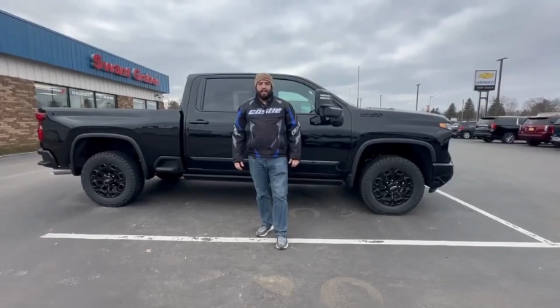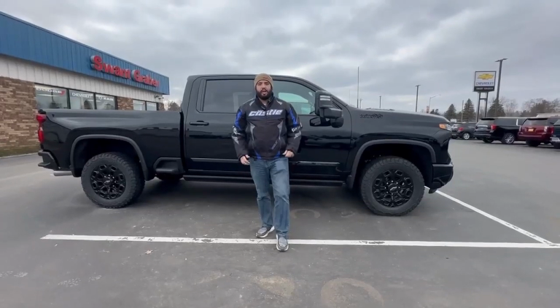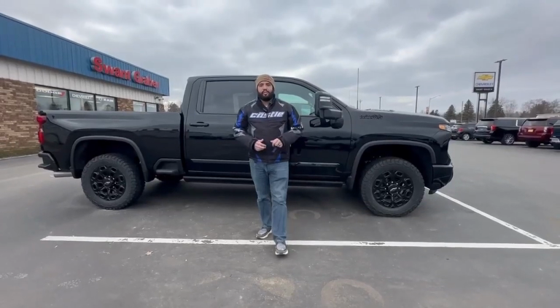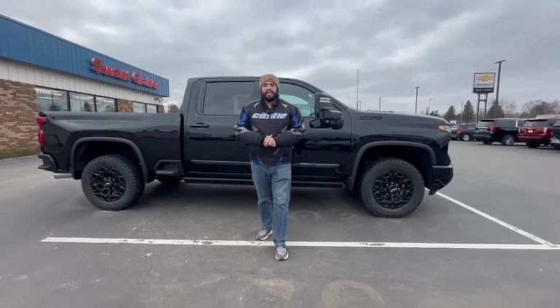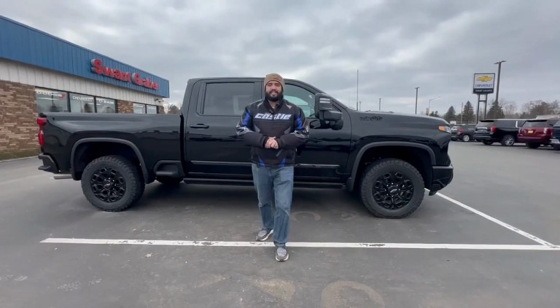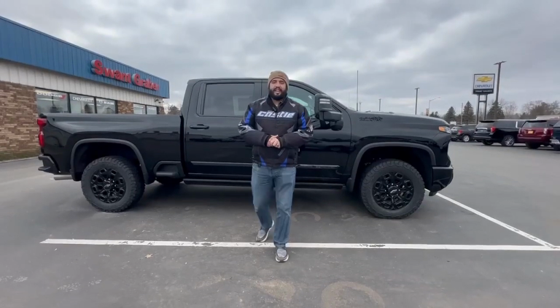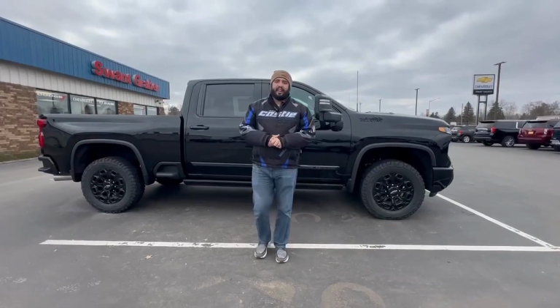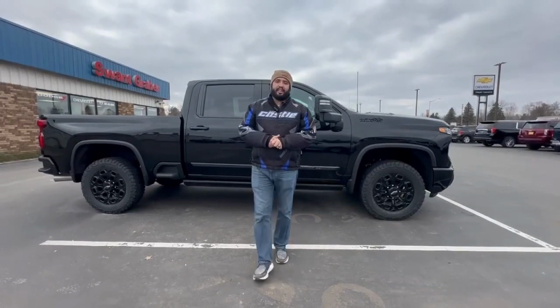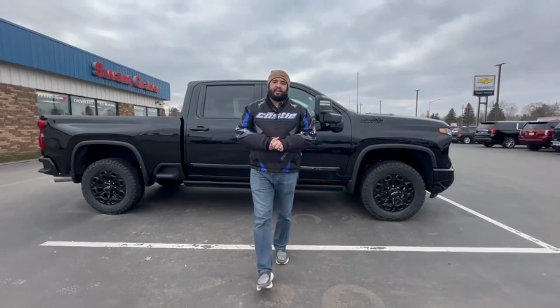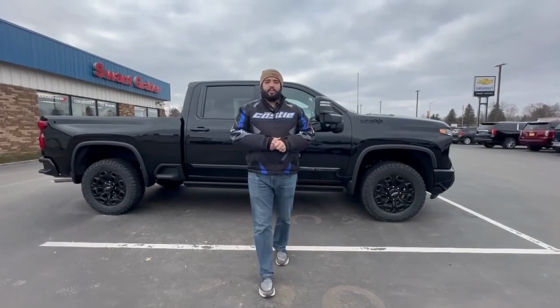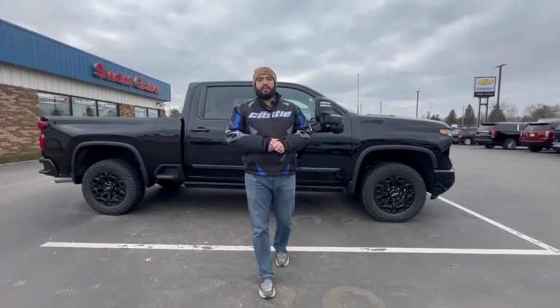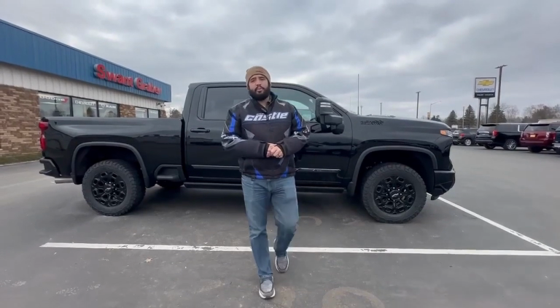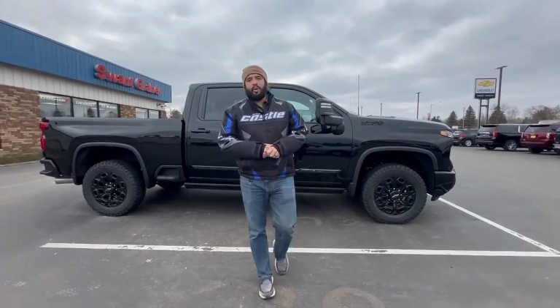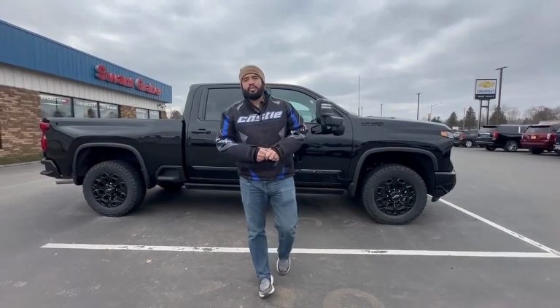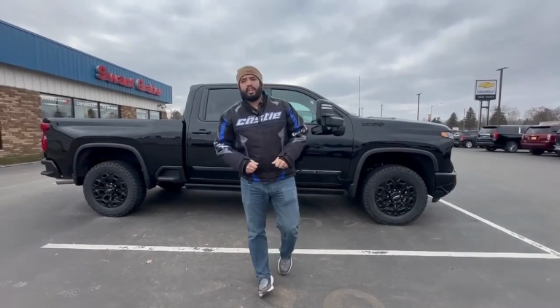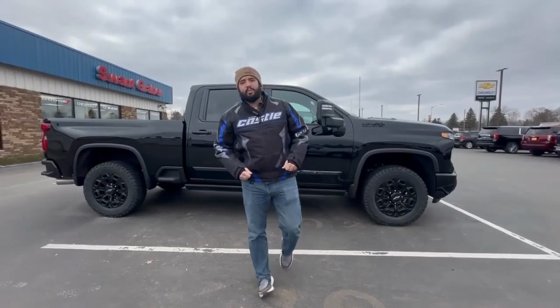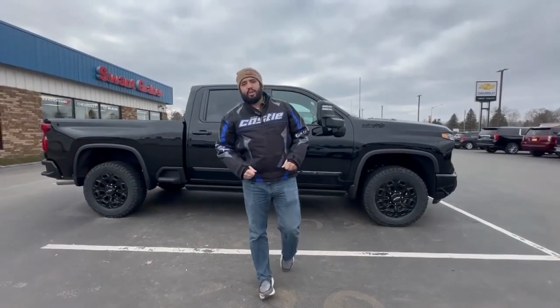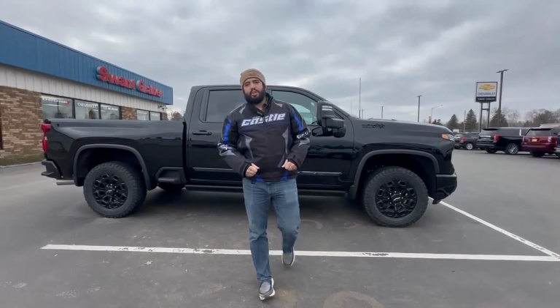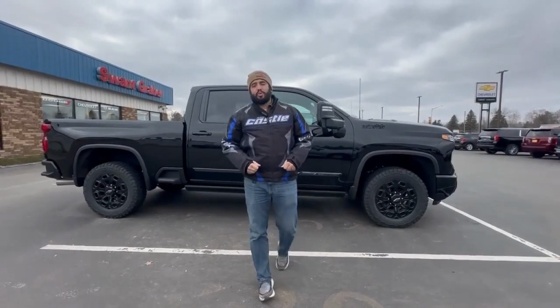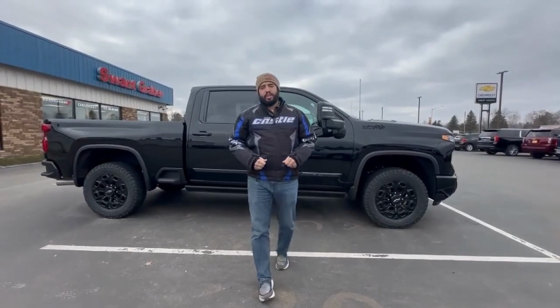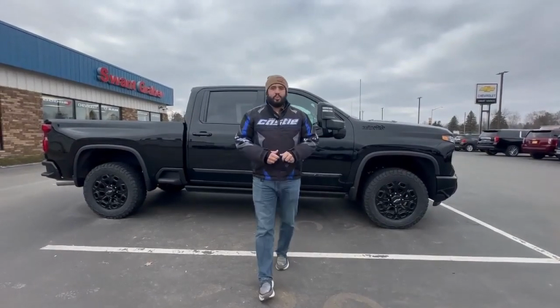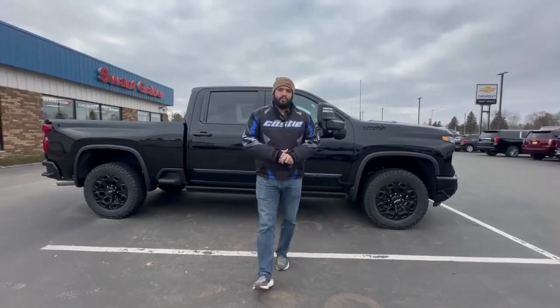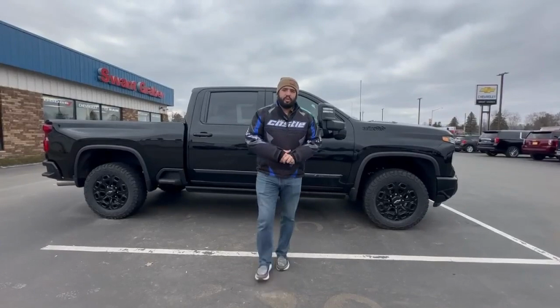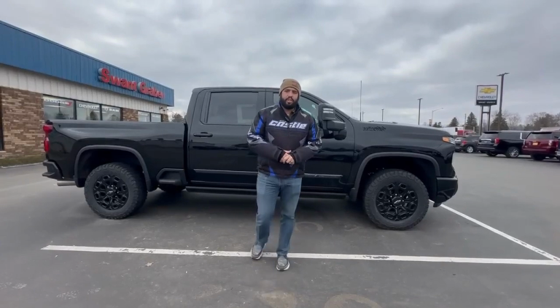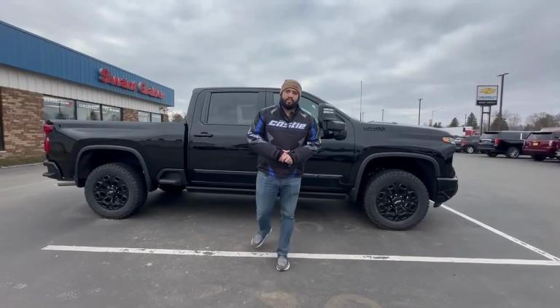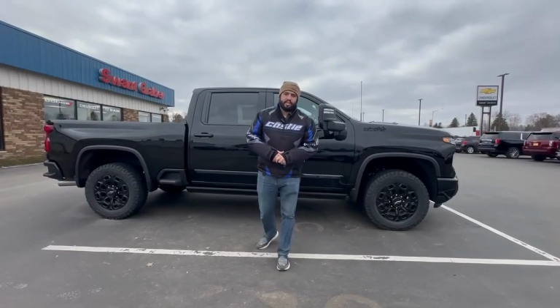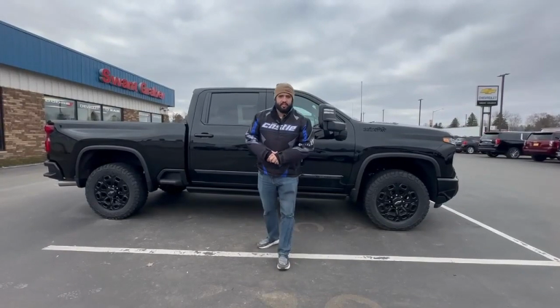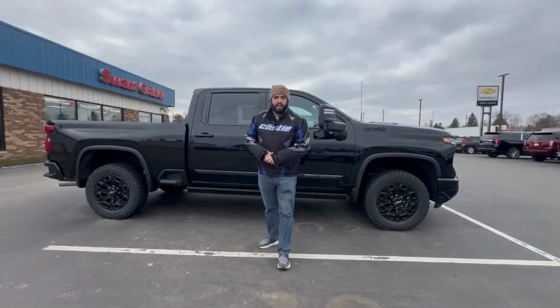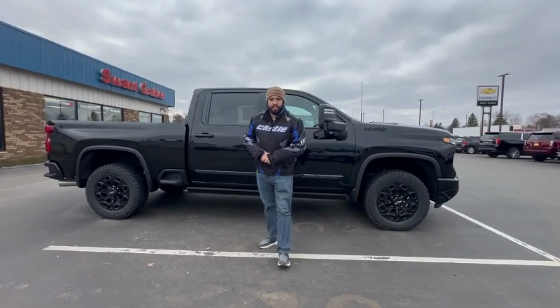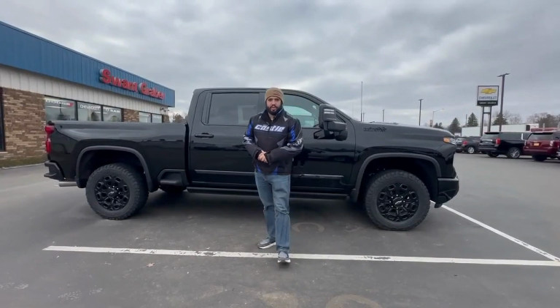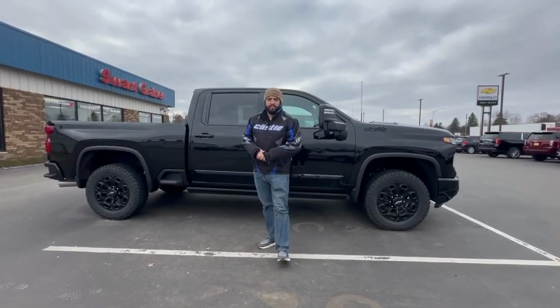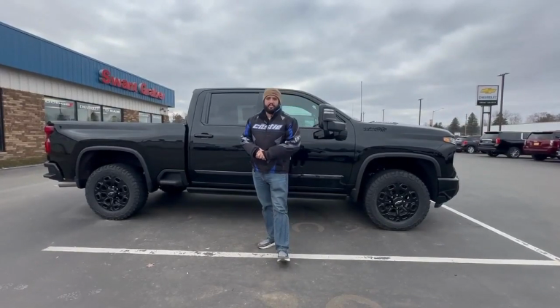Hello everyone, this is Talon down at Swankraver Motors. Today I'm showing you the 2024 Chevrolet Silverado 2500.